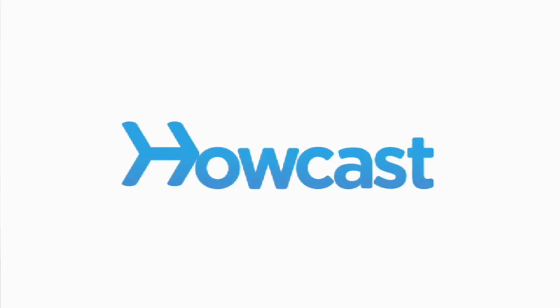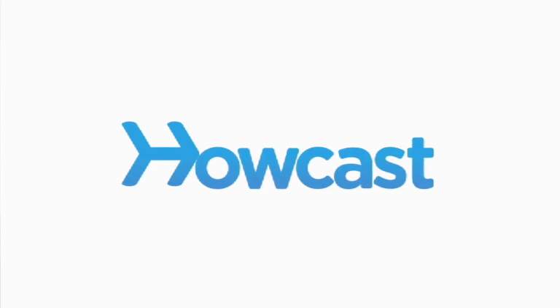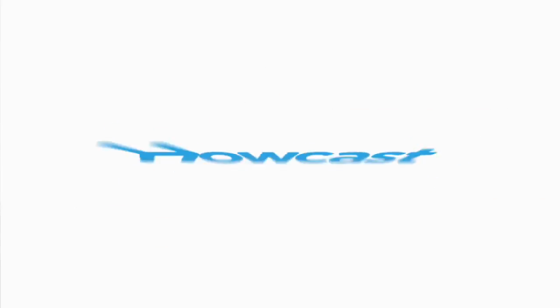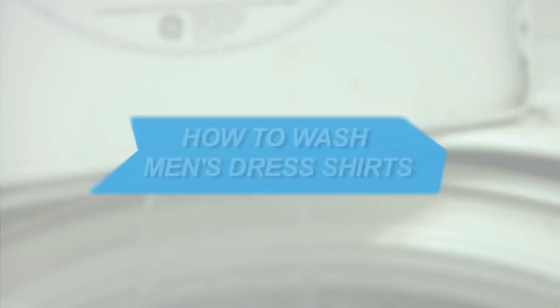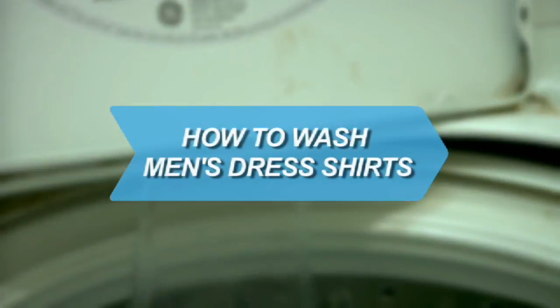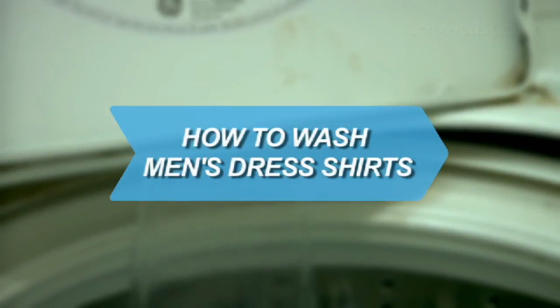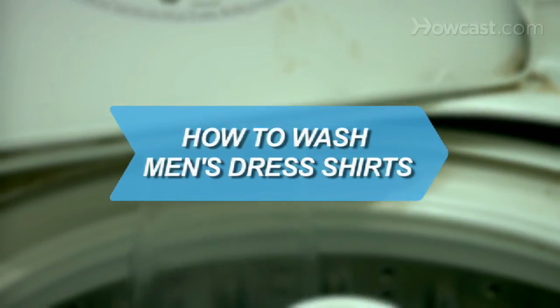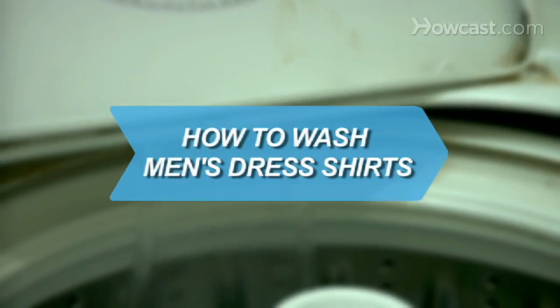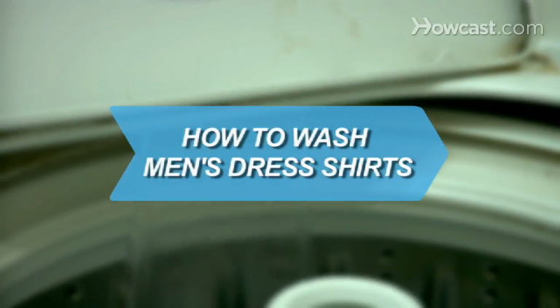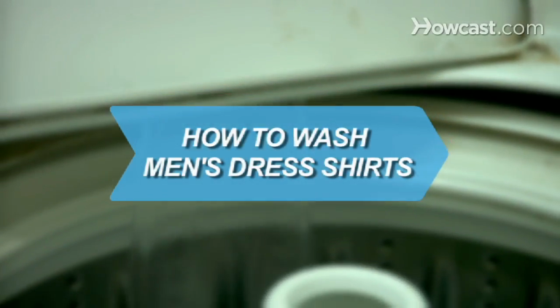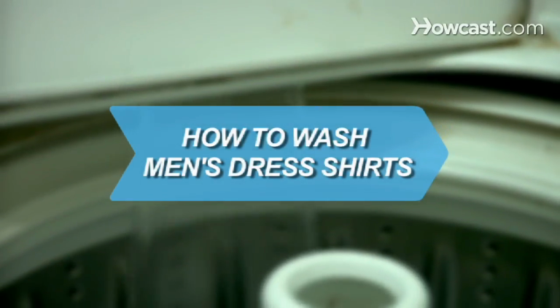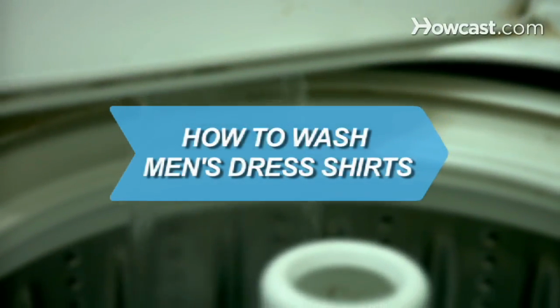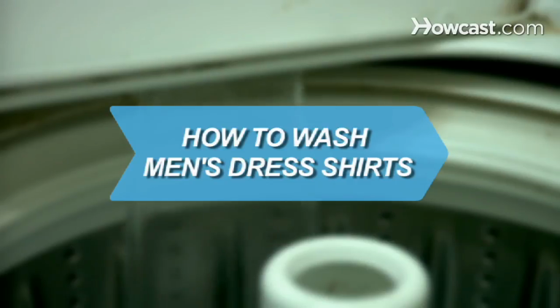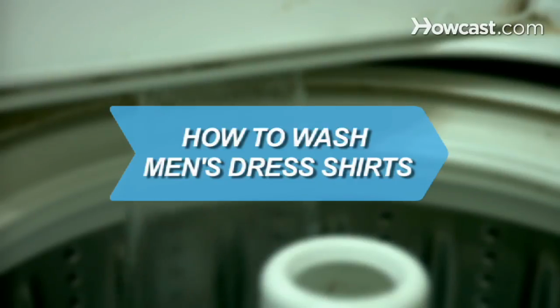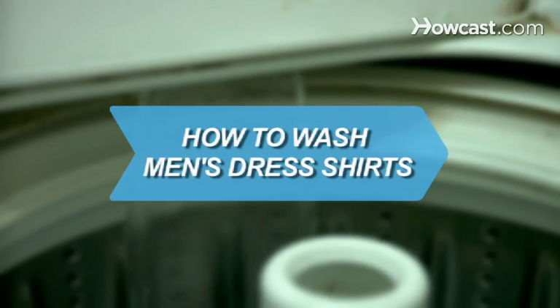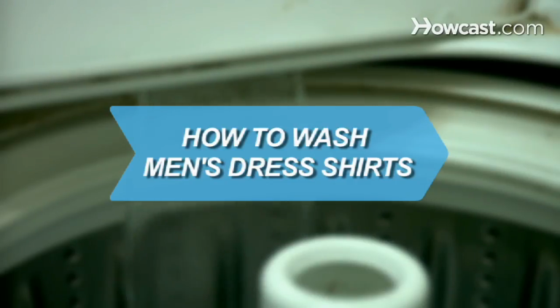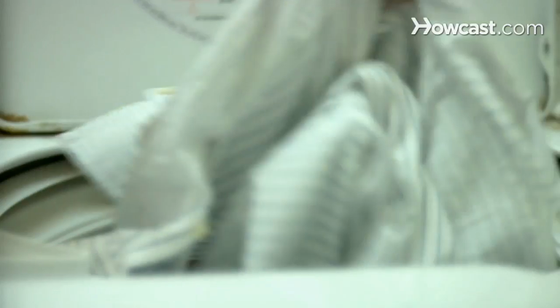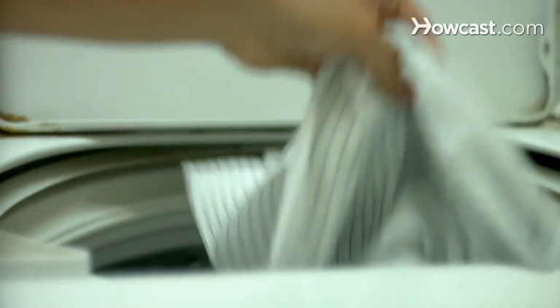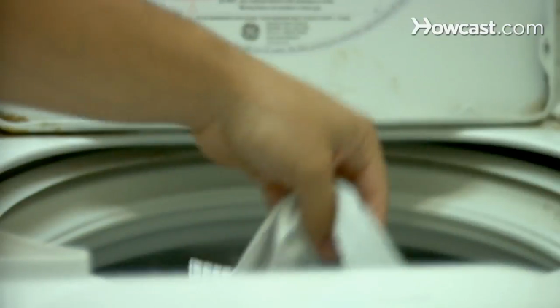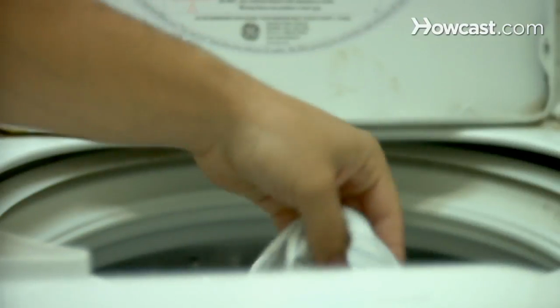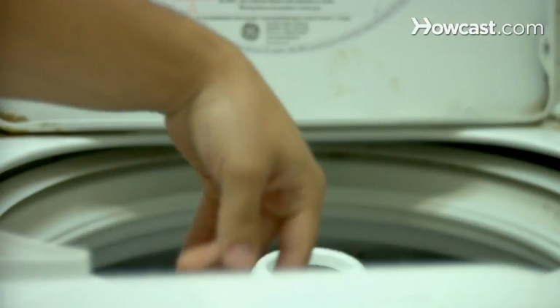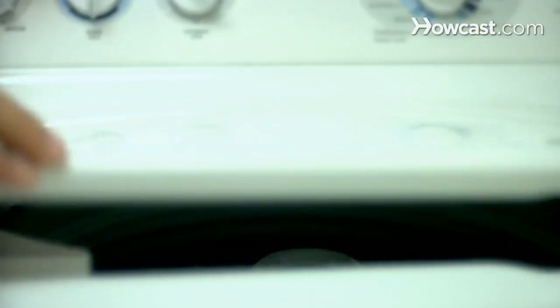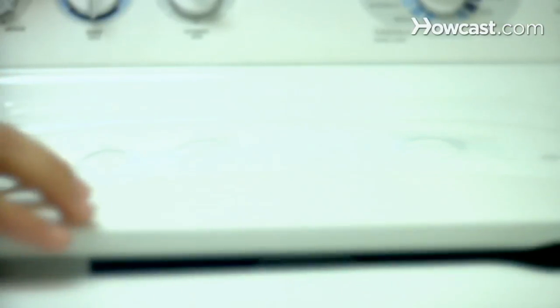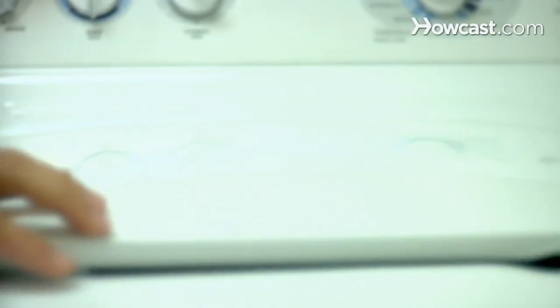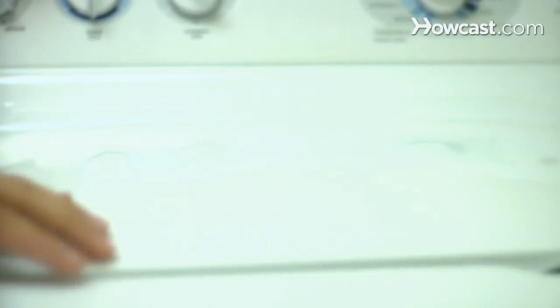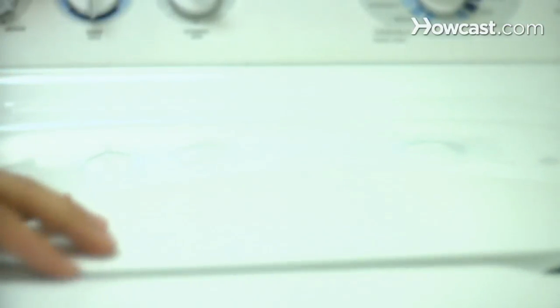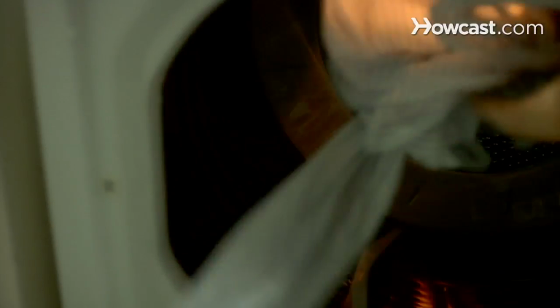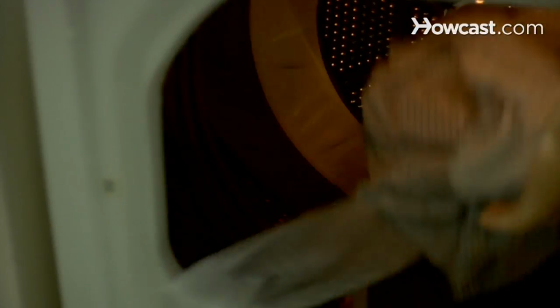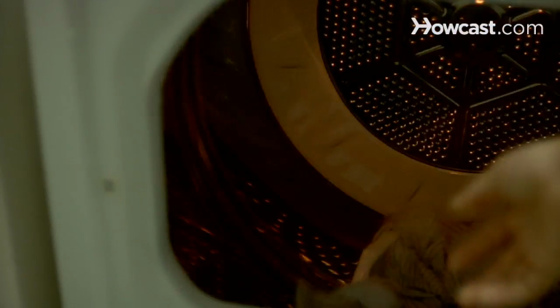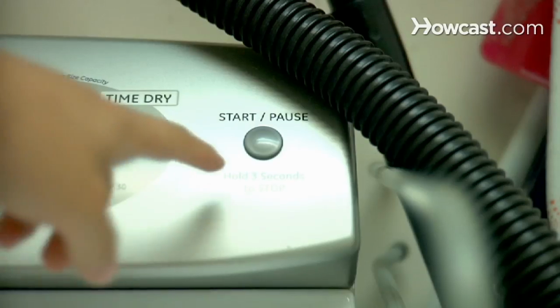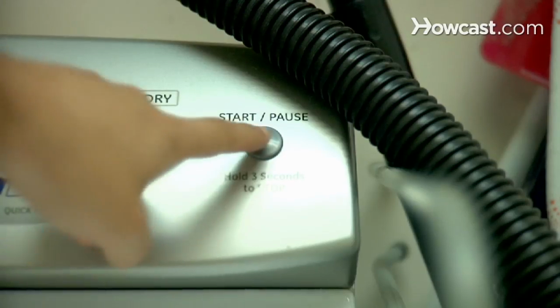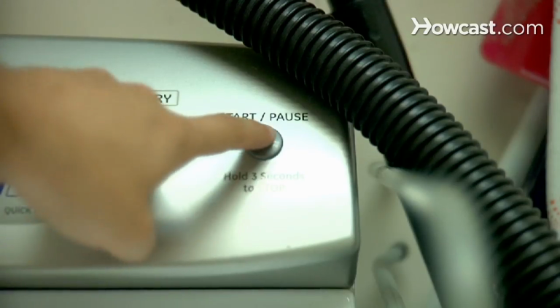How to Wash Men's Dress Shirts. Keep your dress shirts looking sharp by using these simple tips.